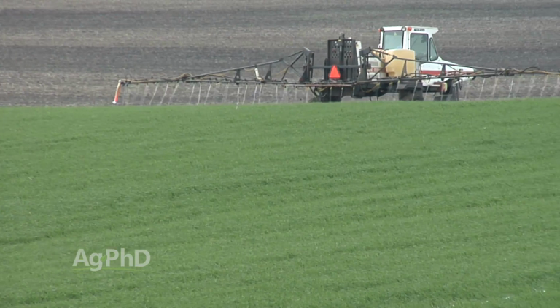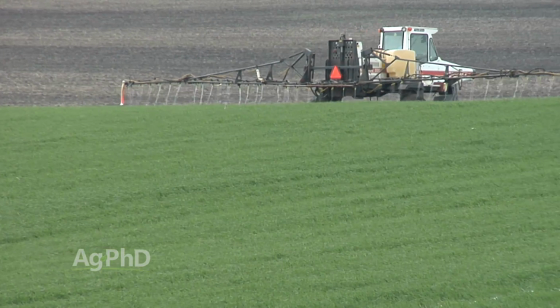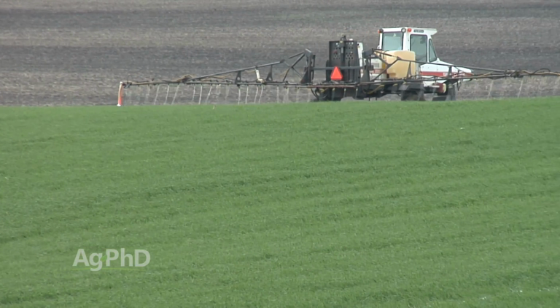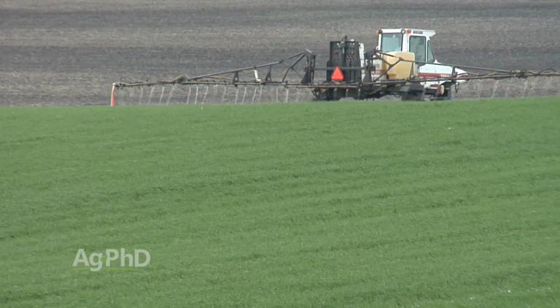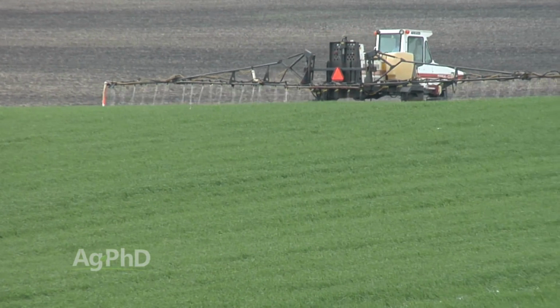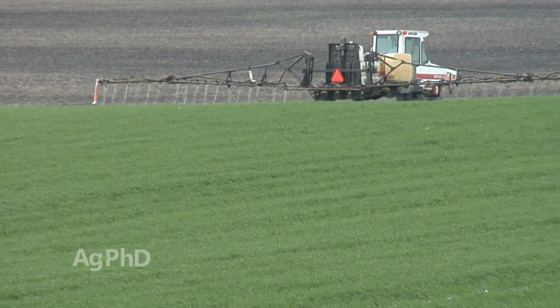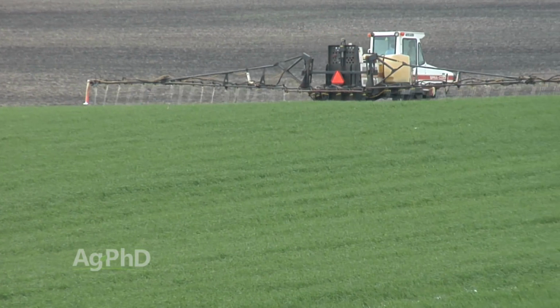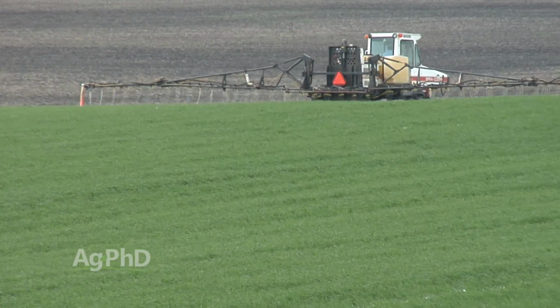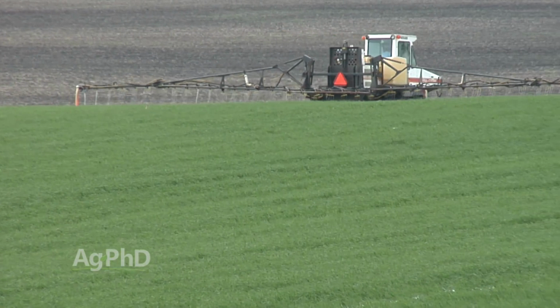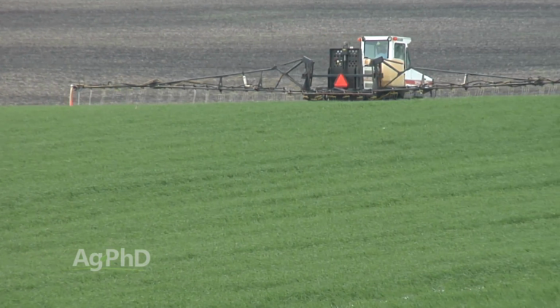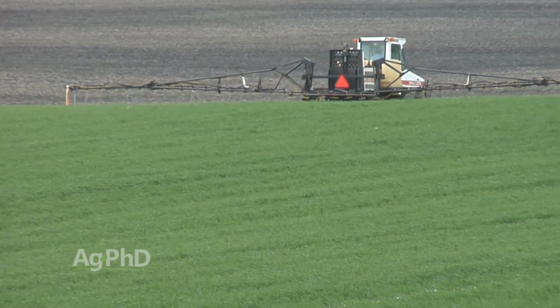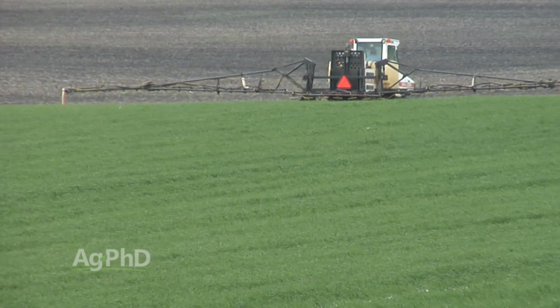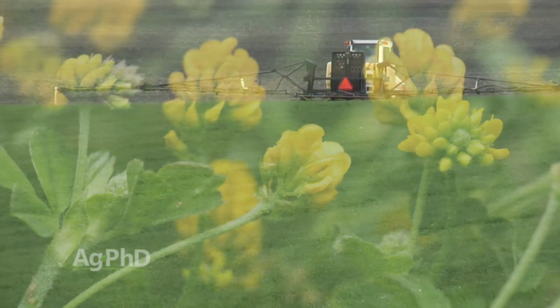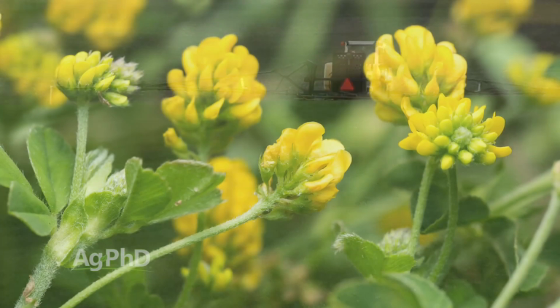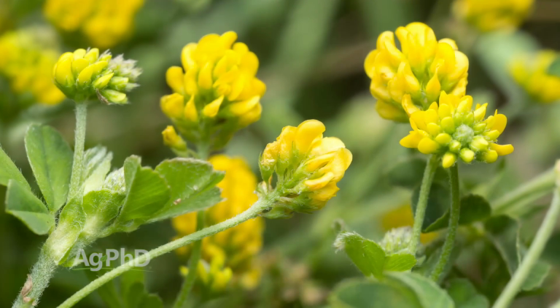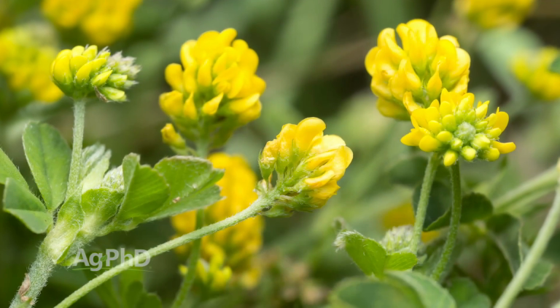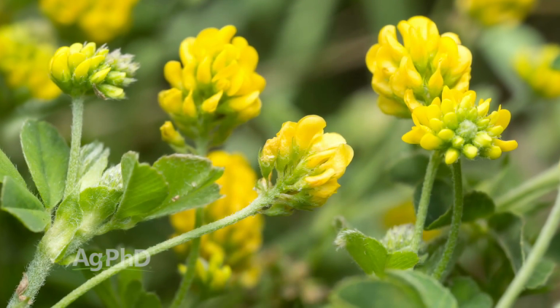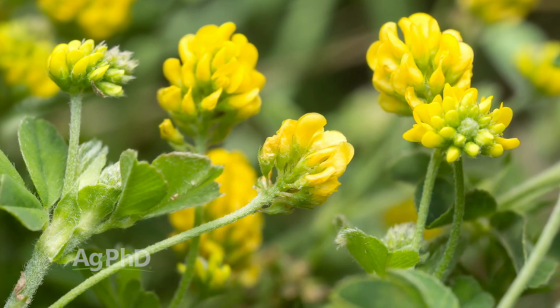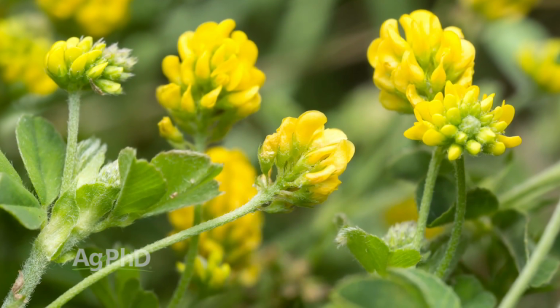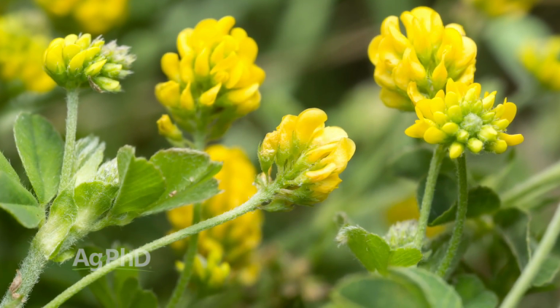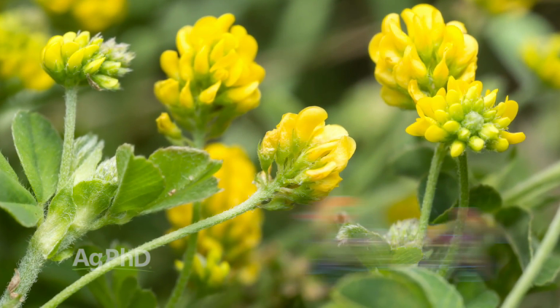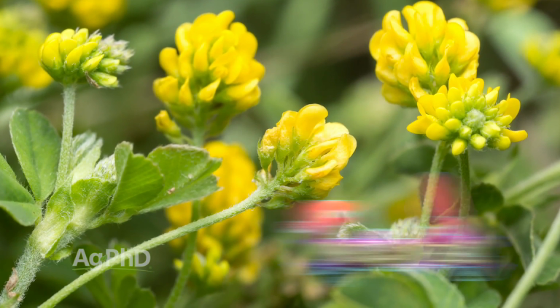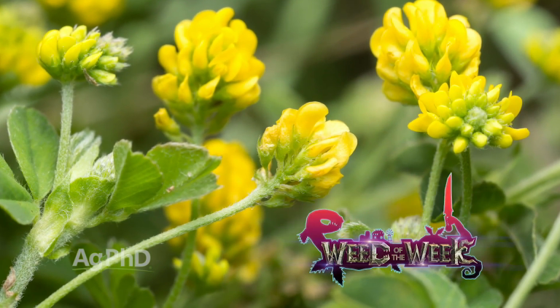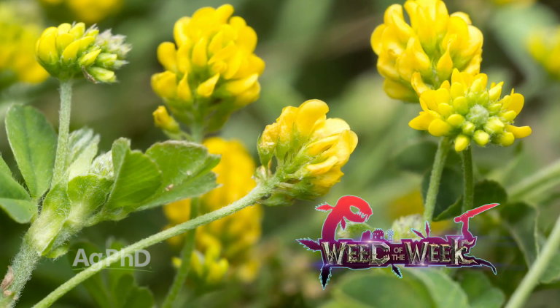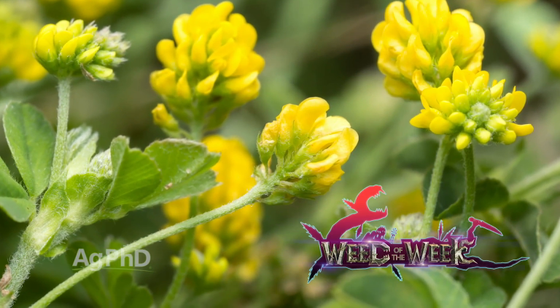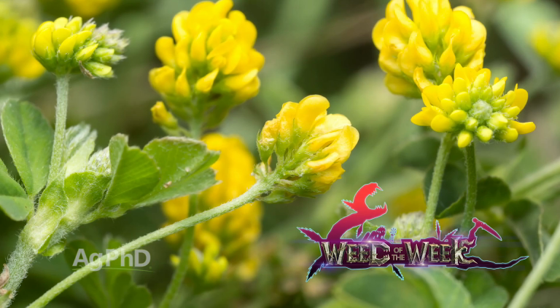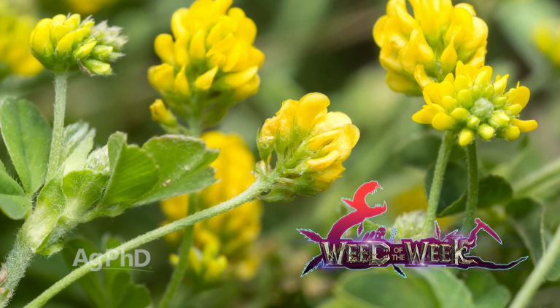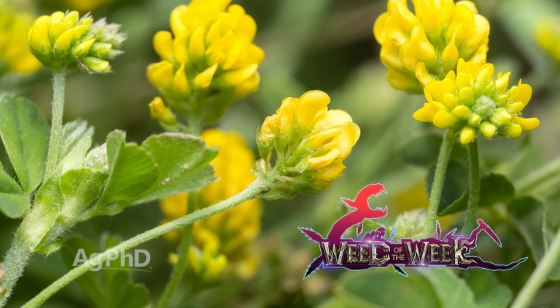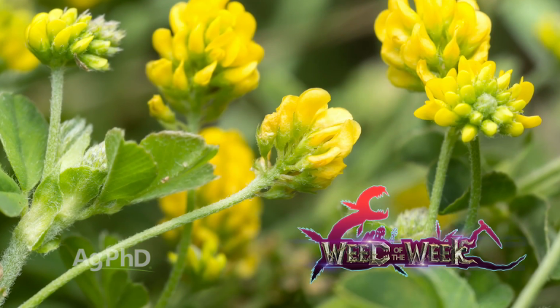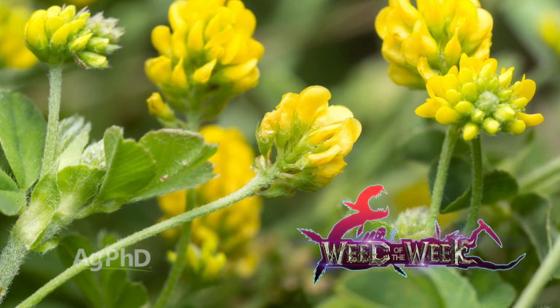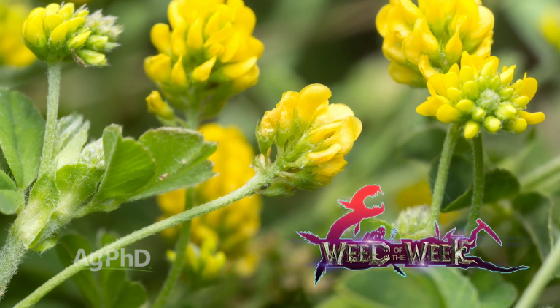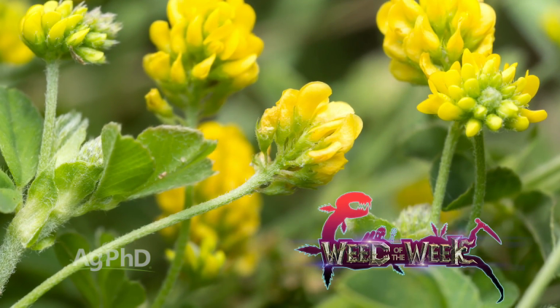And for all these things to work, you have to have great weed control through the season too — we'll show you how to stop a tough weed coming up later in the show.